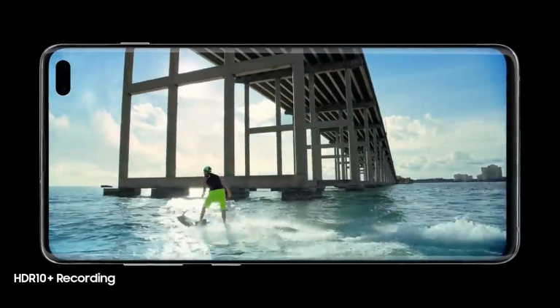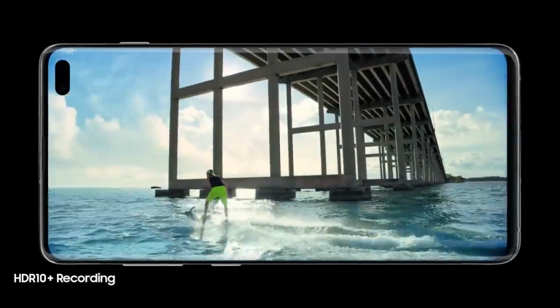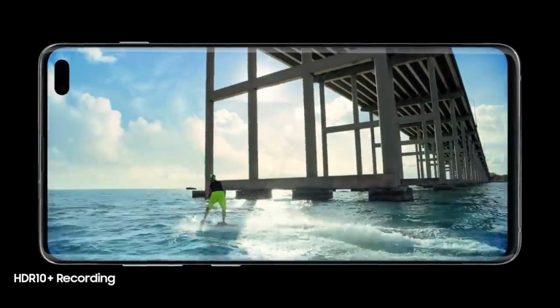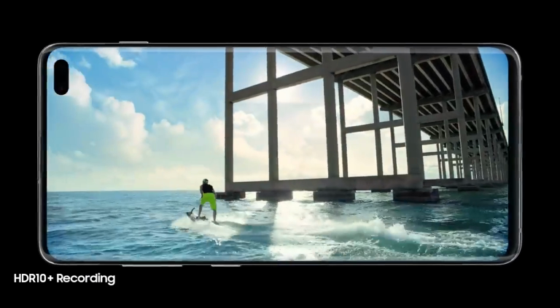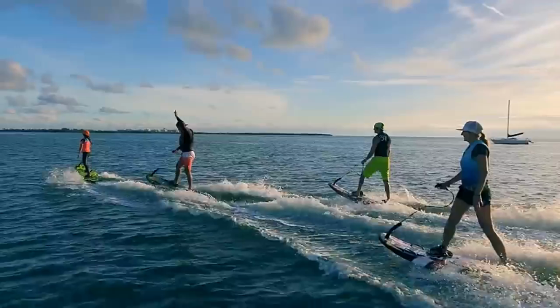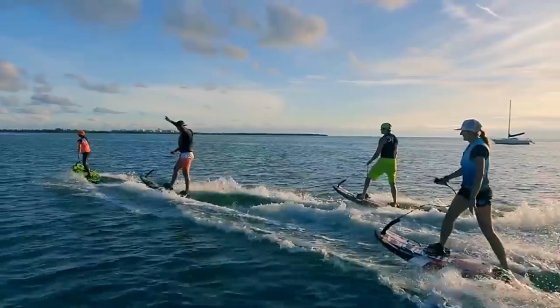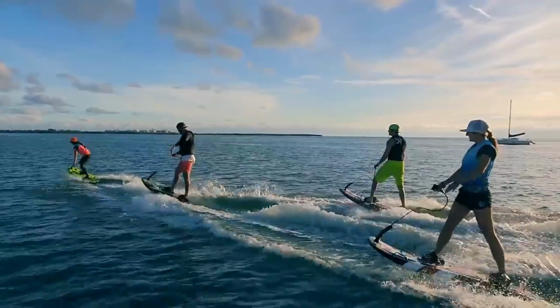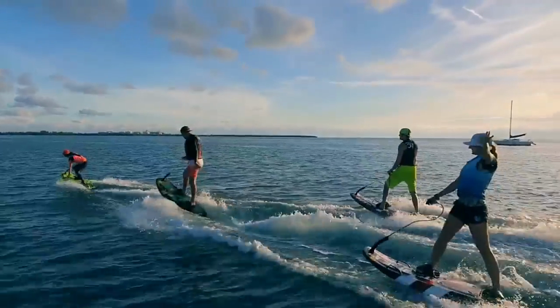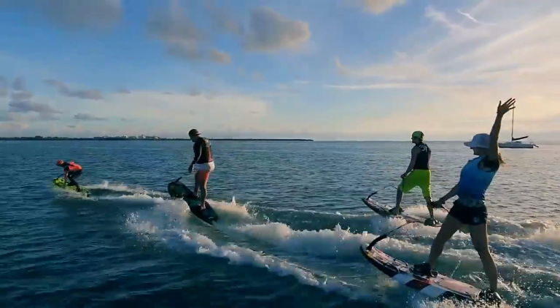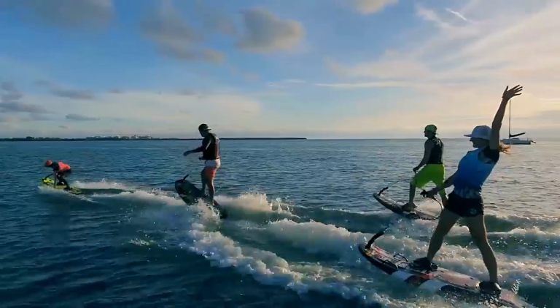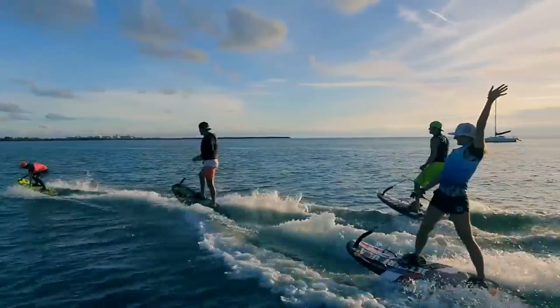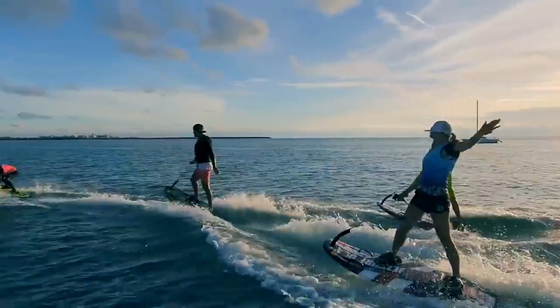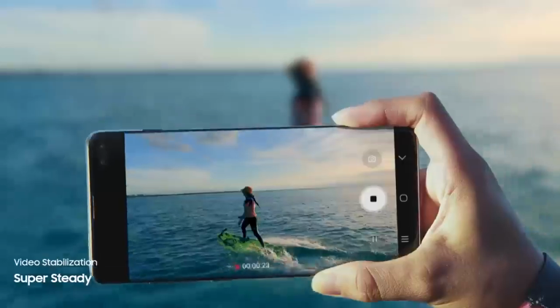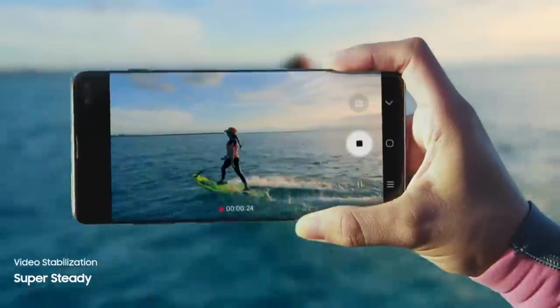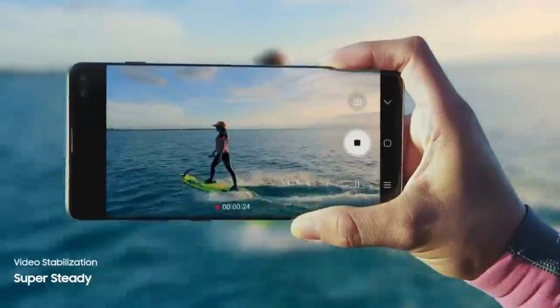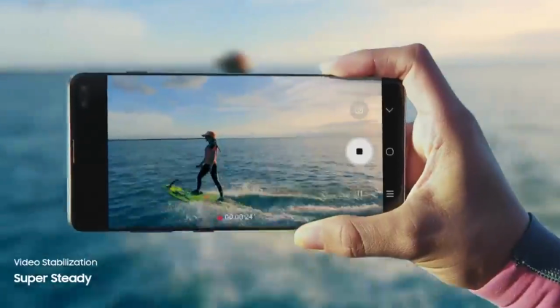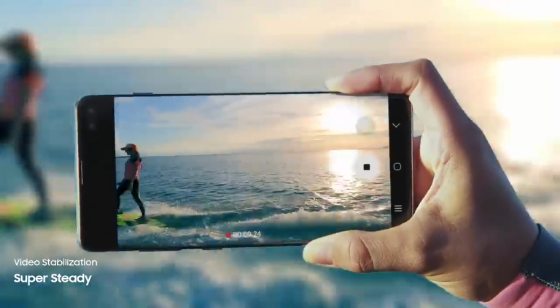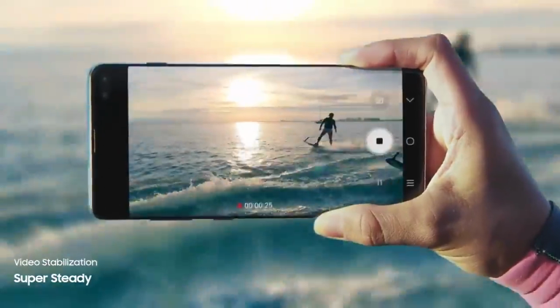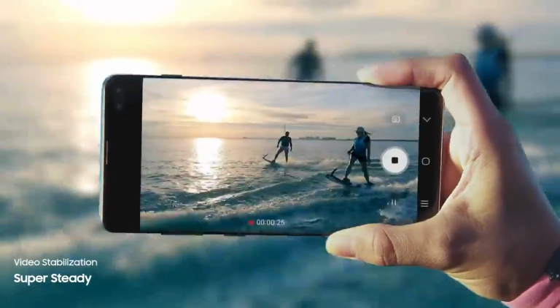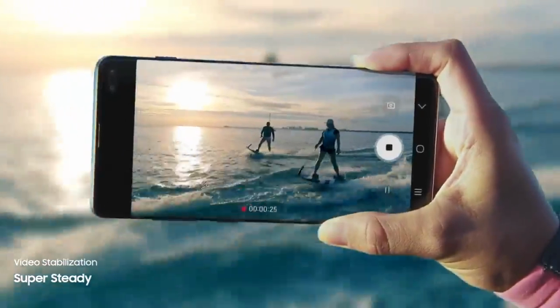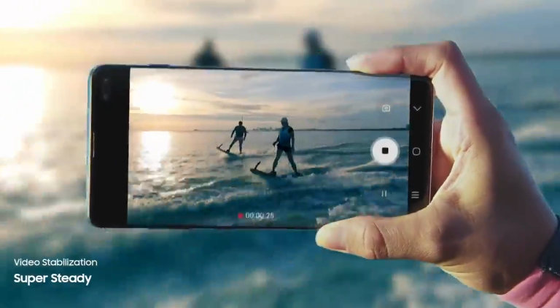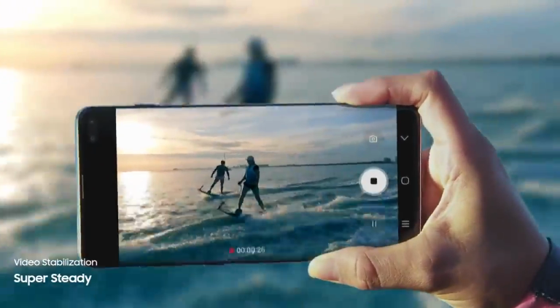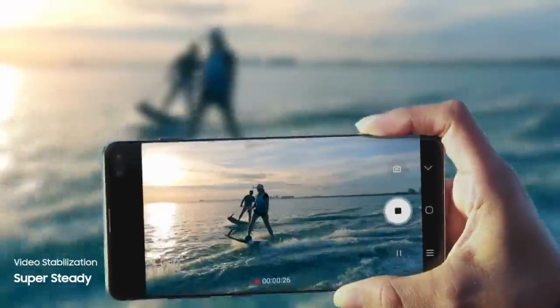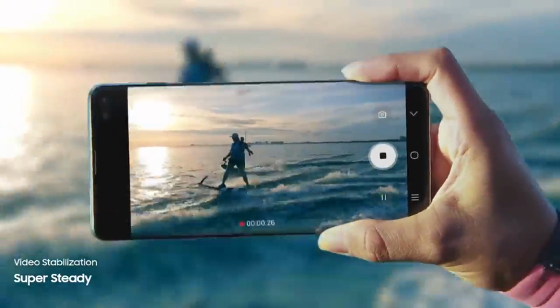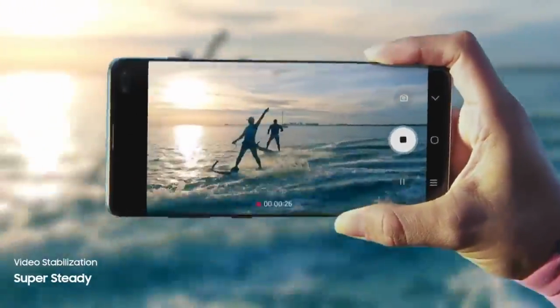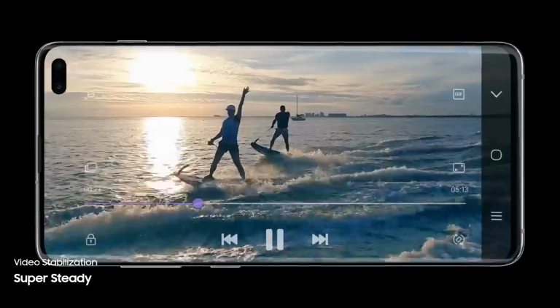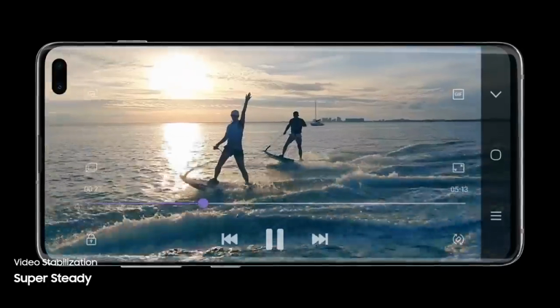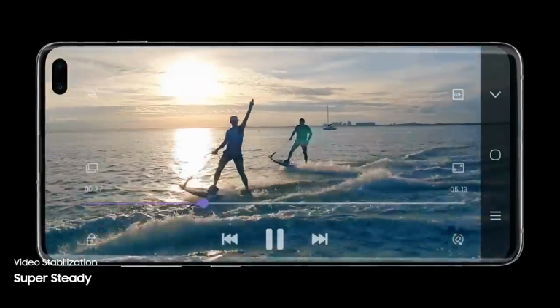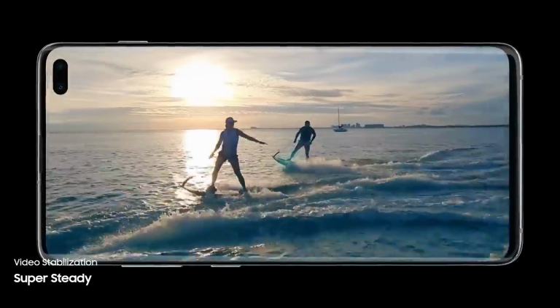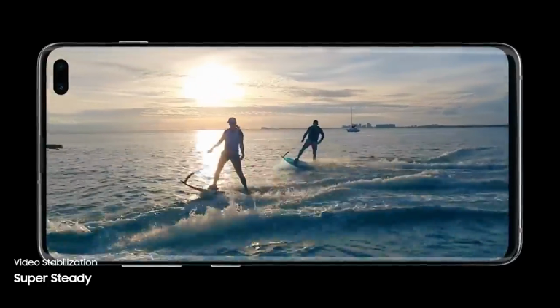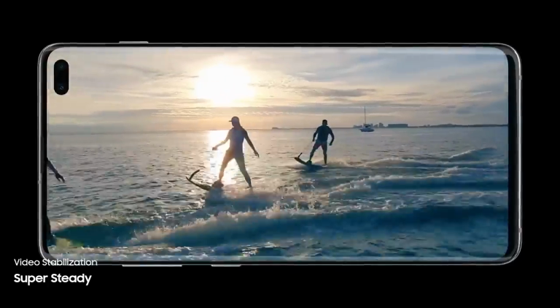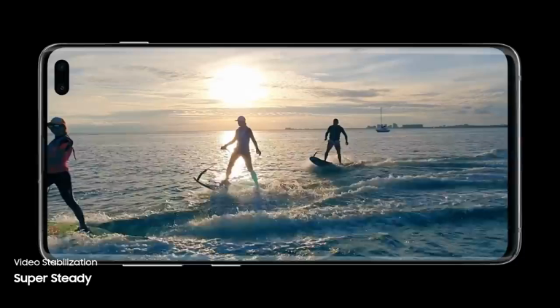Super Steady lets you shoot high-motion video without the motion sickness, so now every shot is worth sharing.